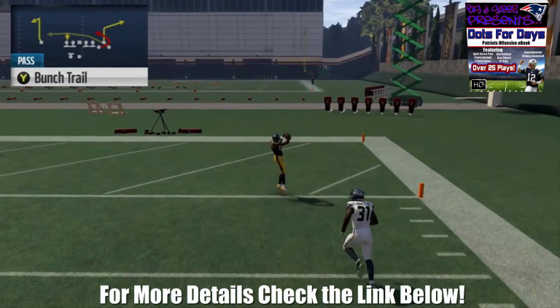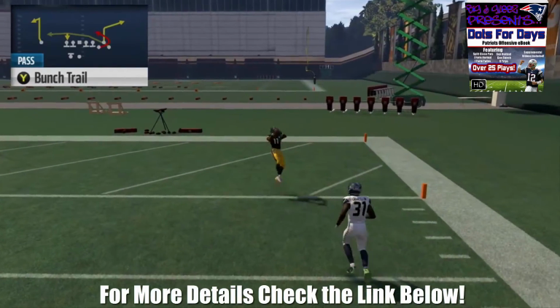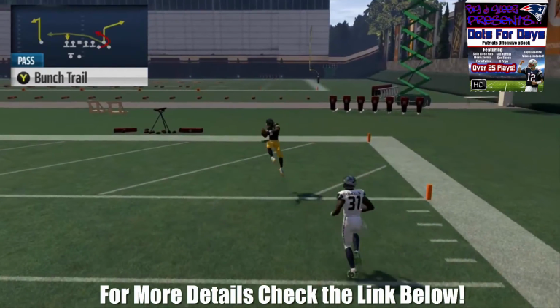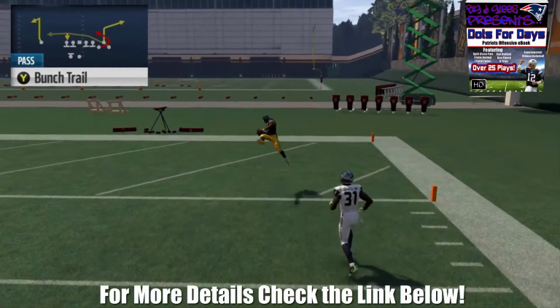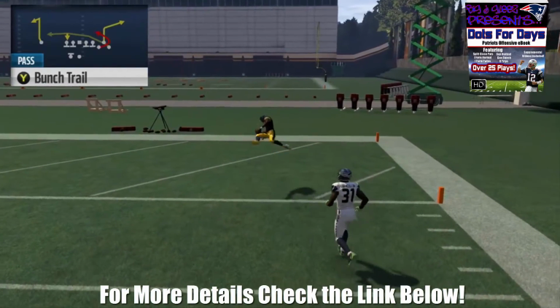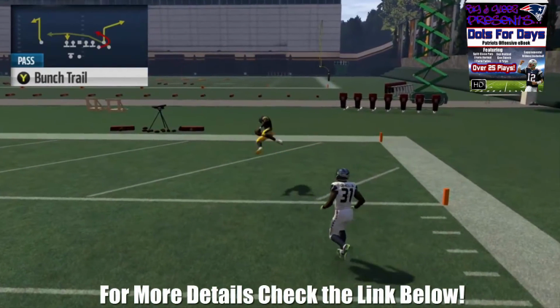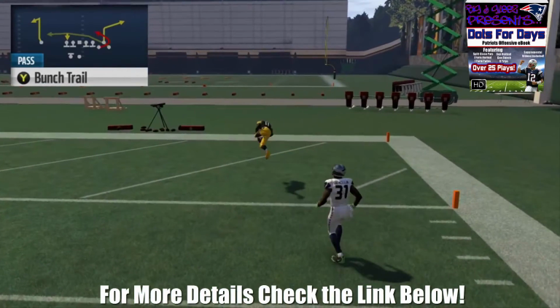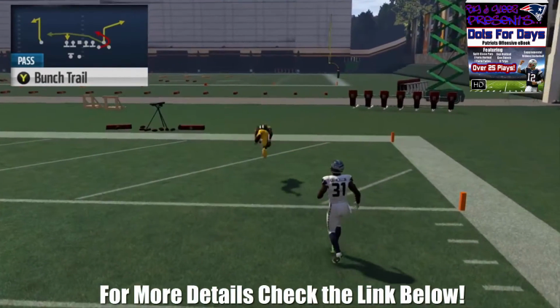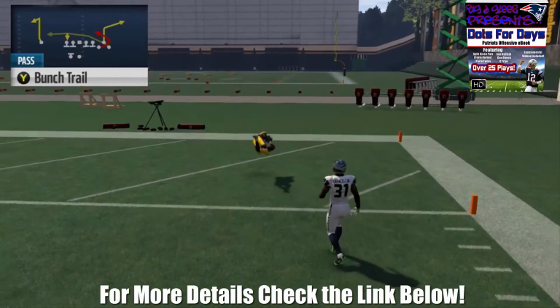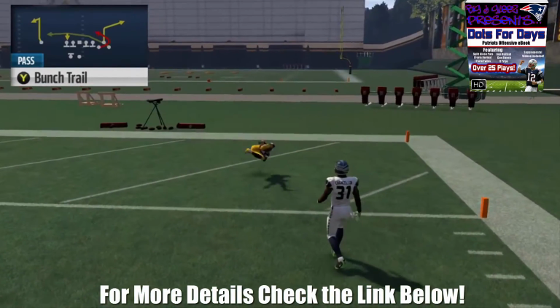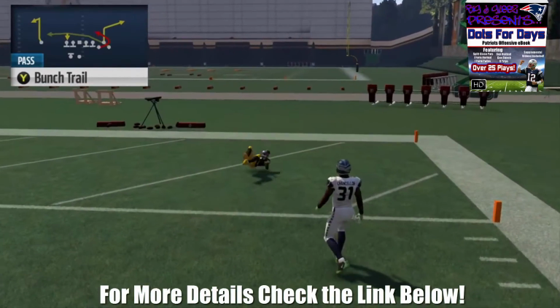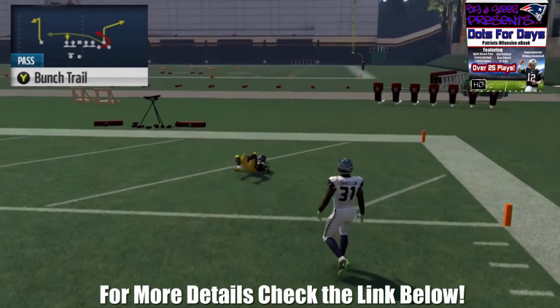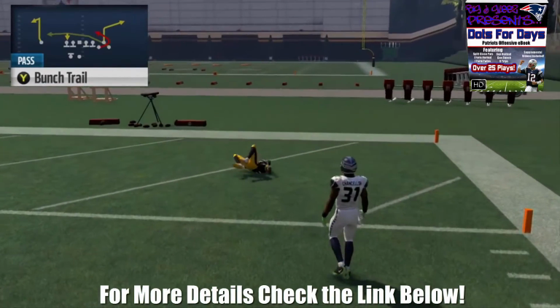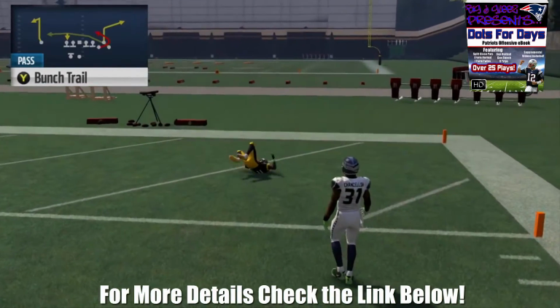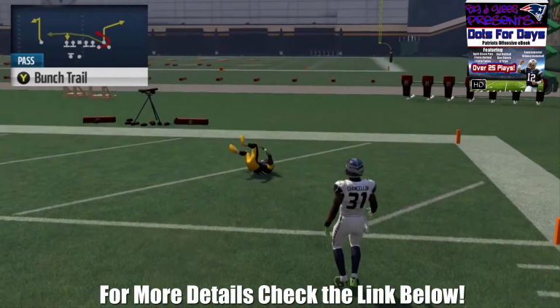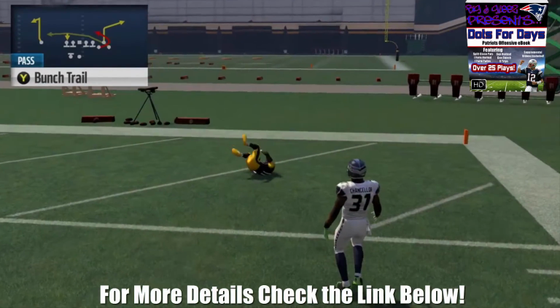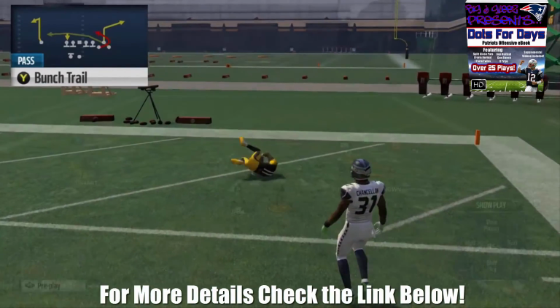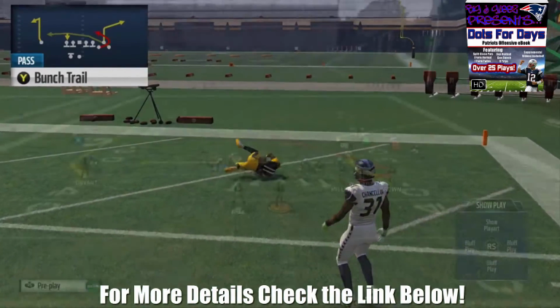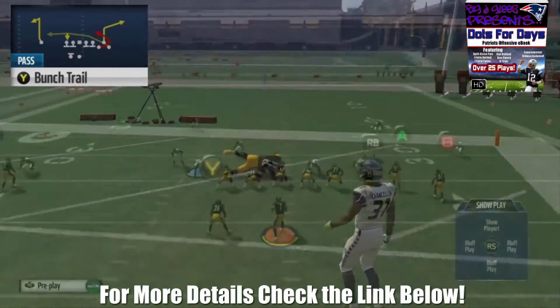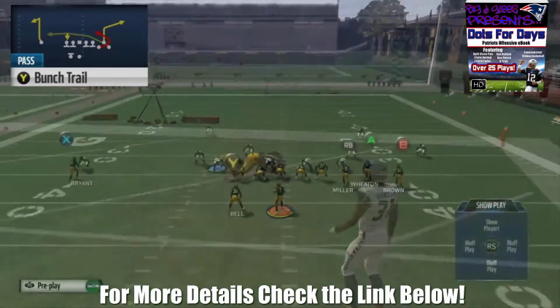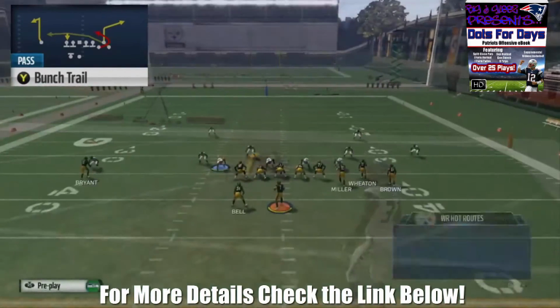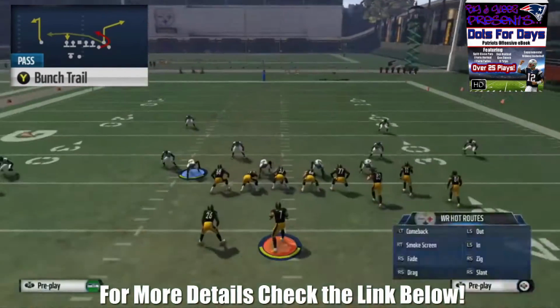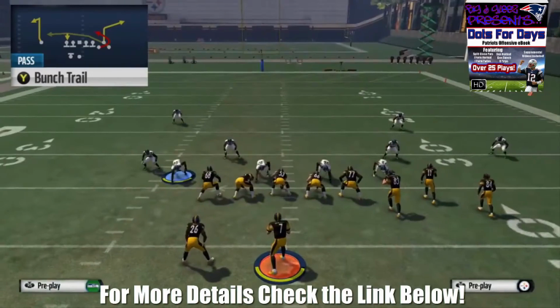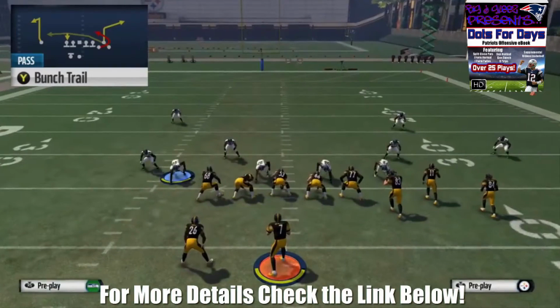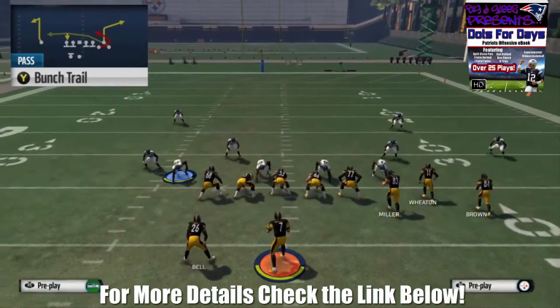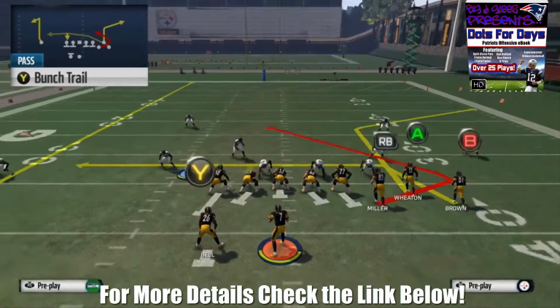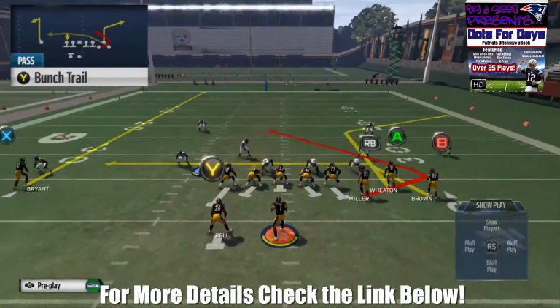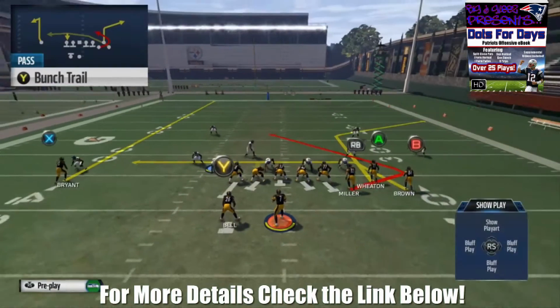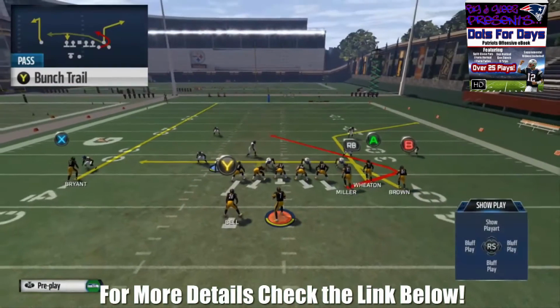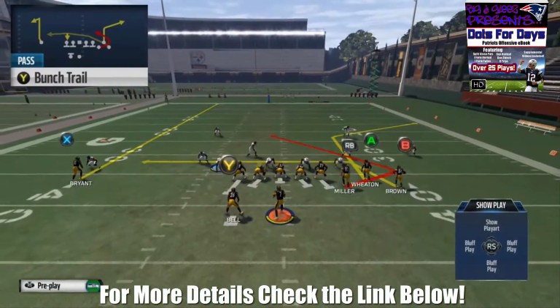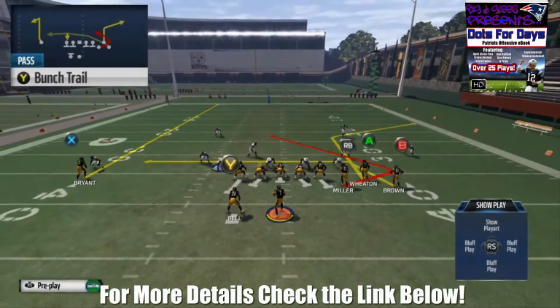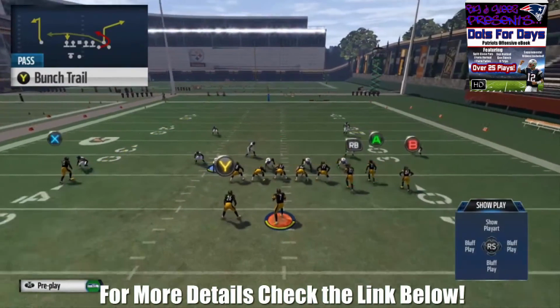Looking against the cover 2 zone, the trail pattern is open again. We just have to make the read and be able to make the pass.